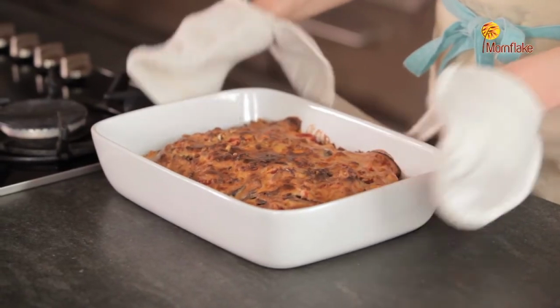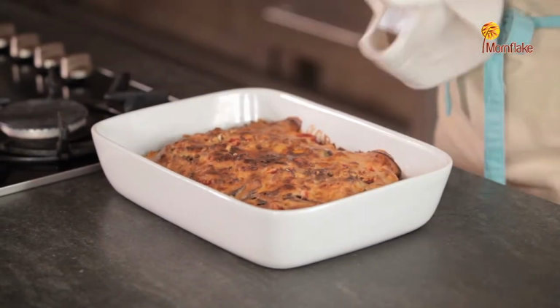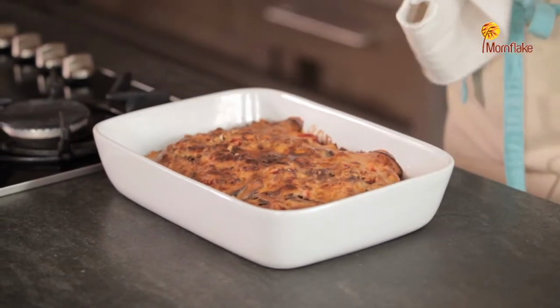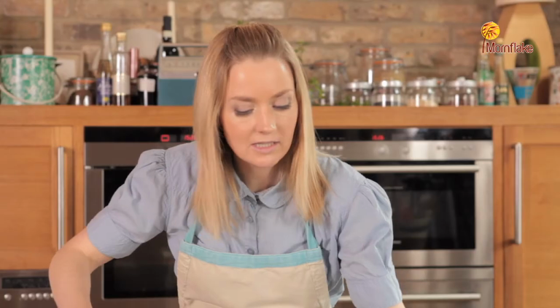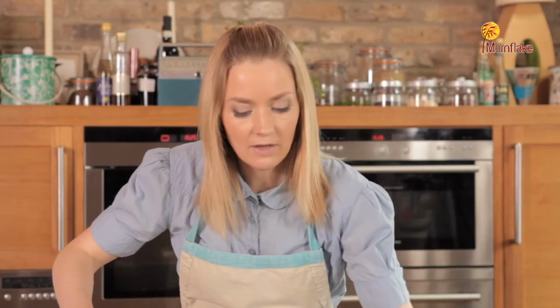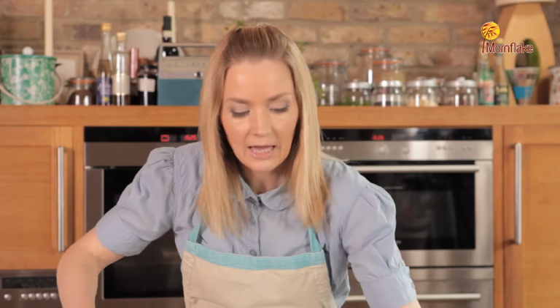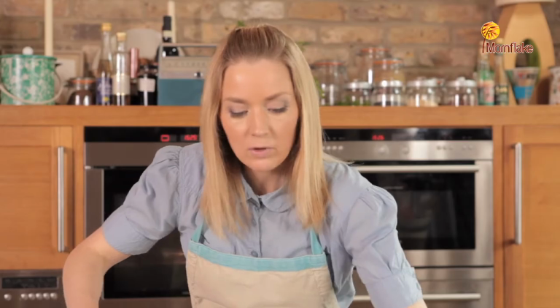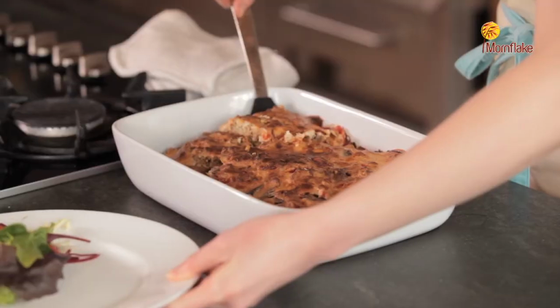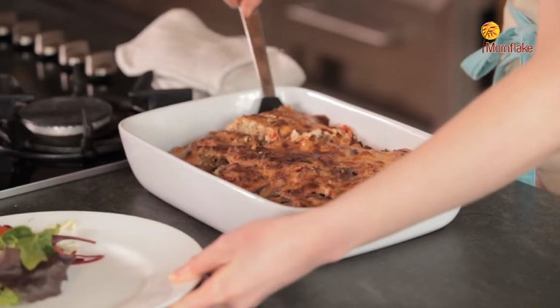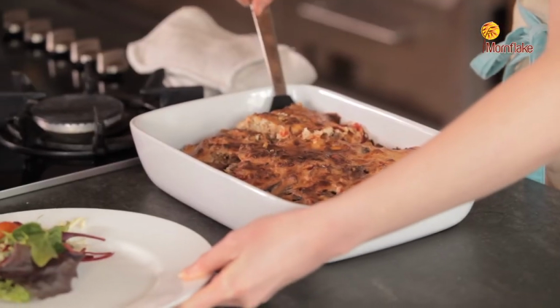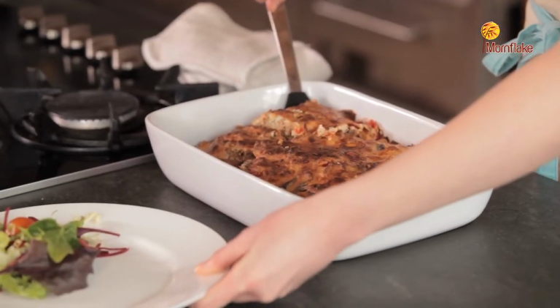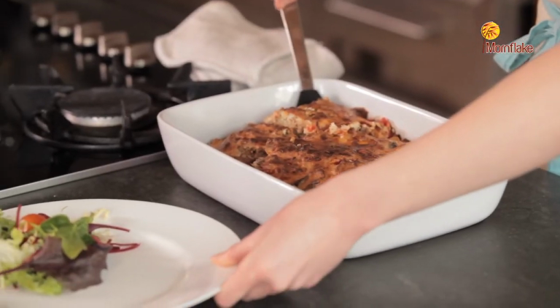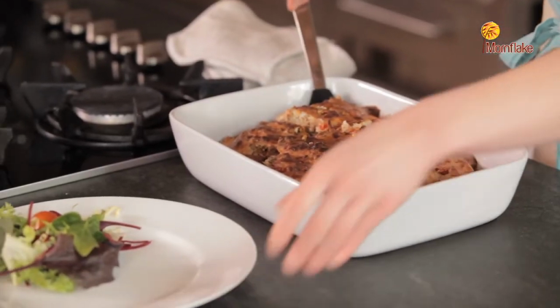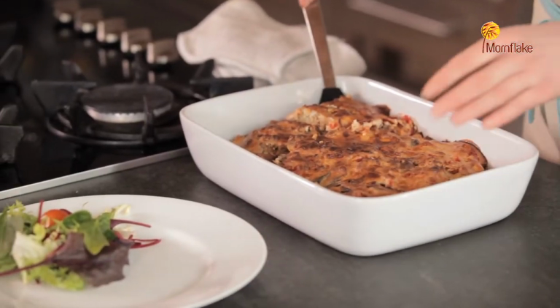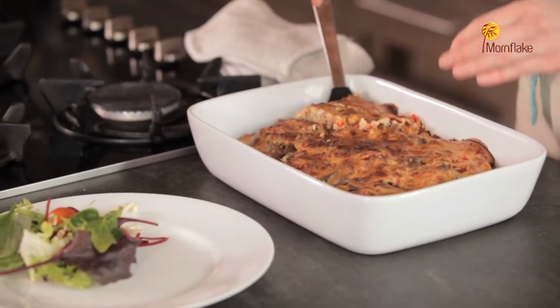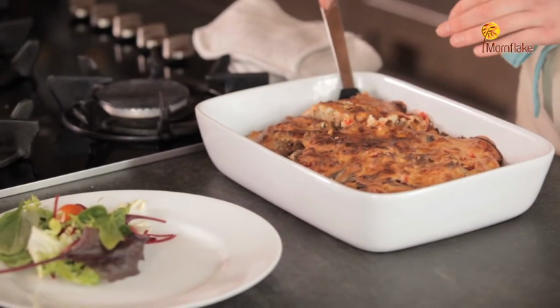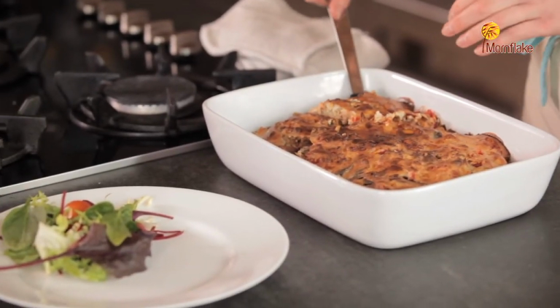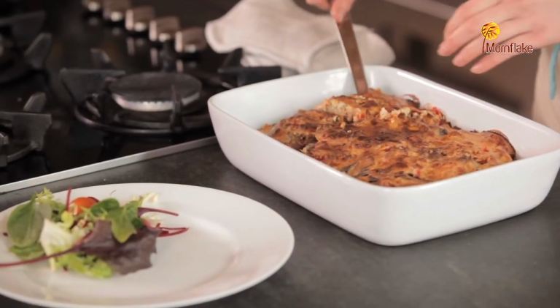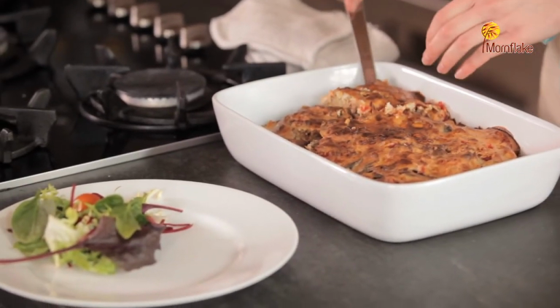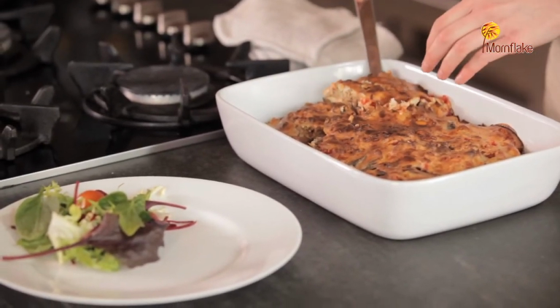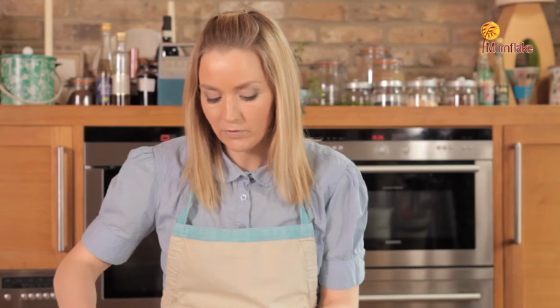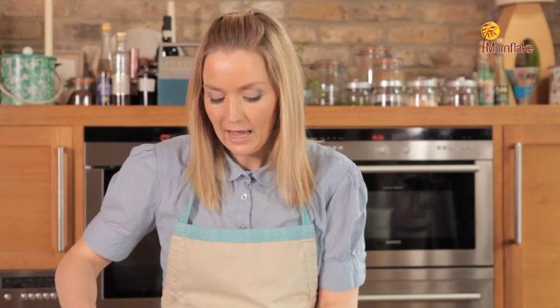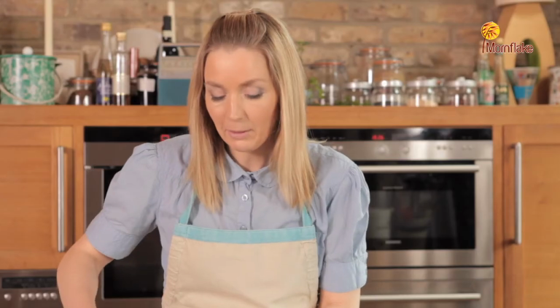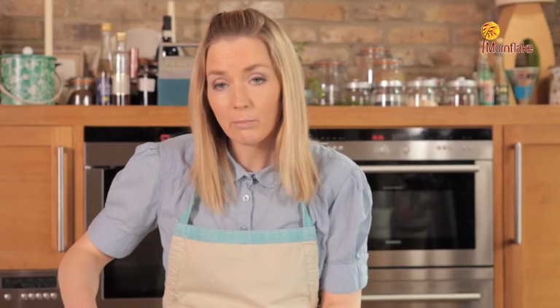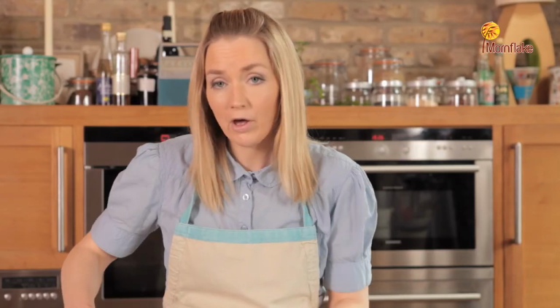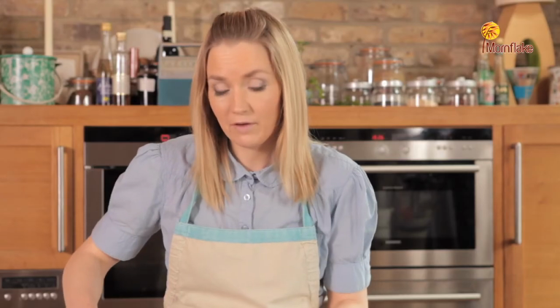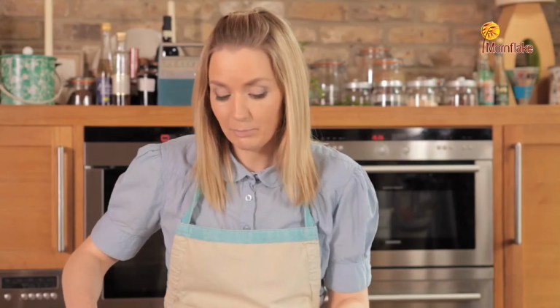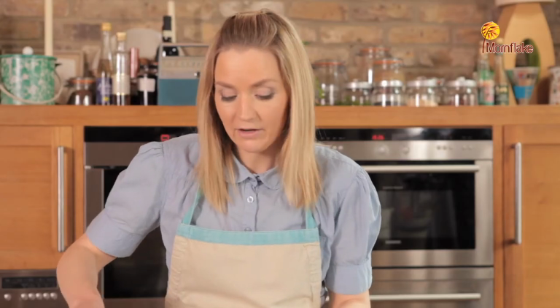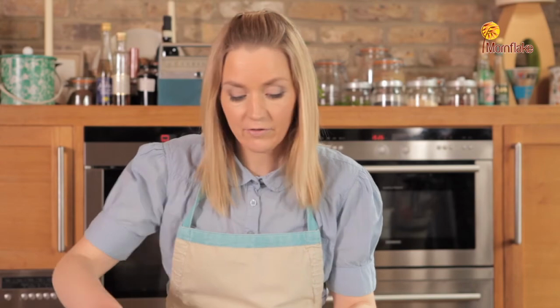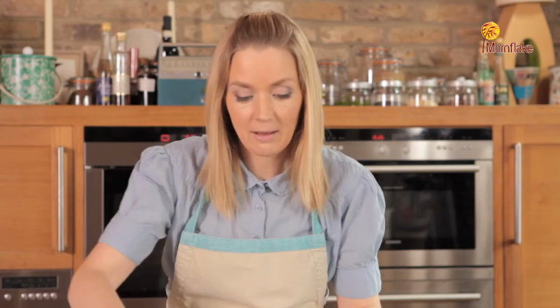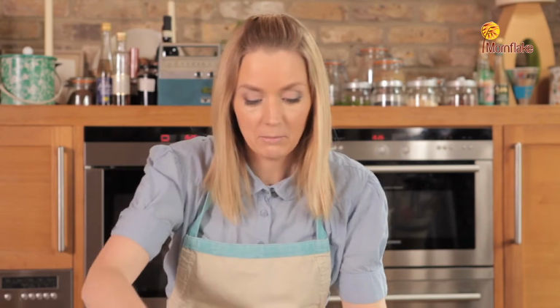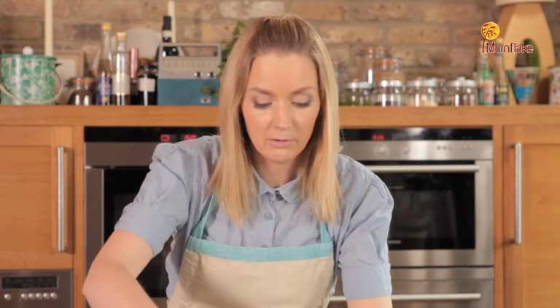I'm just going to serve it here with some salad. You can serve it with any seasonal vegetables, and it makes a perfect balanced family meal.